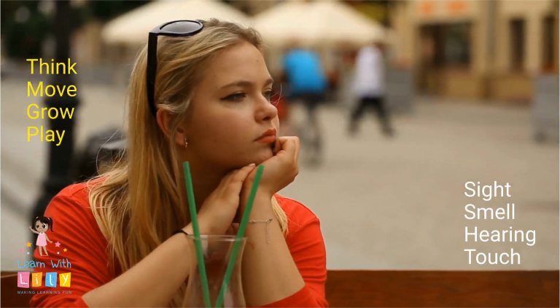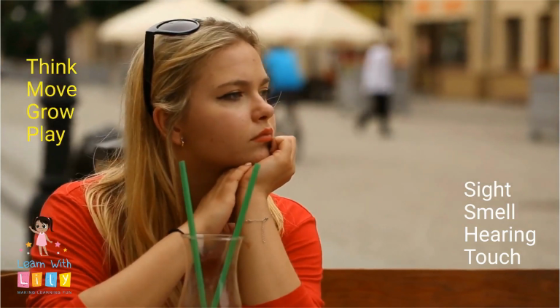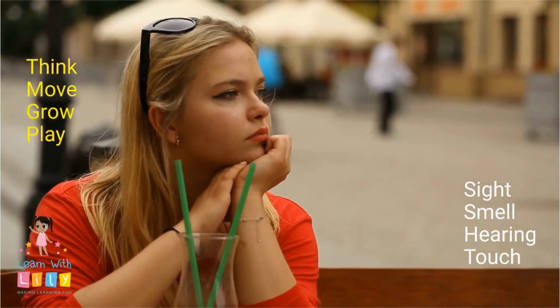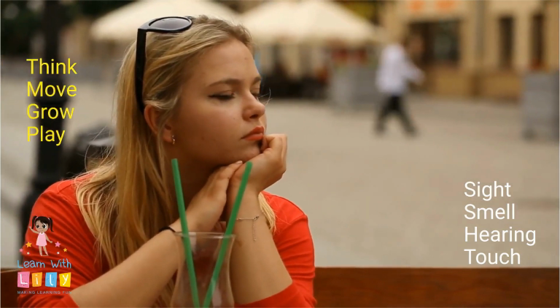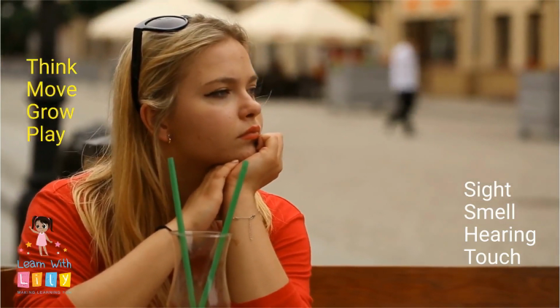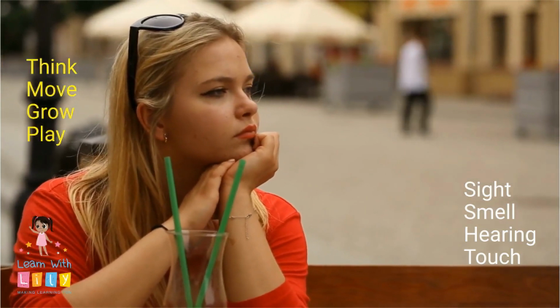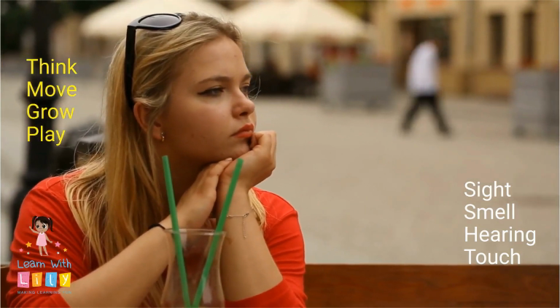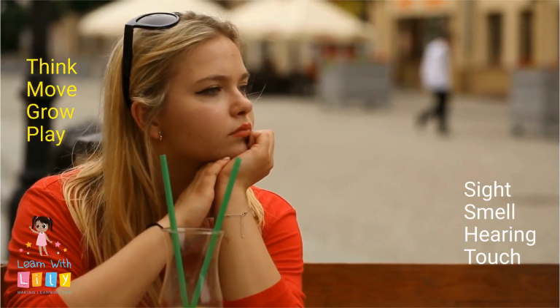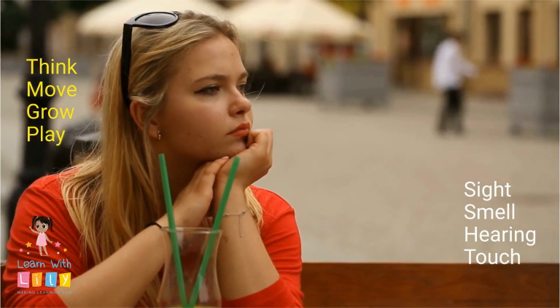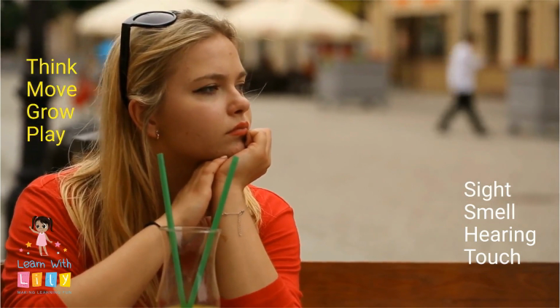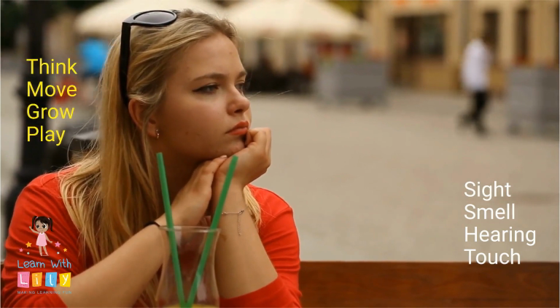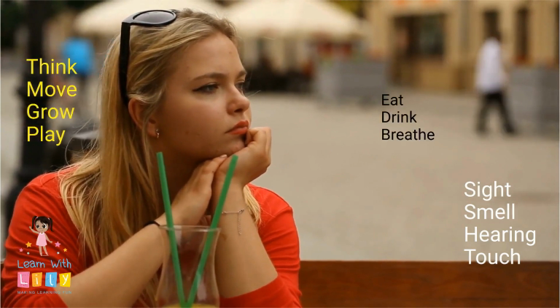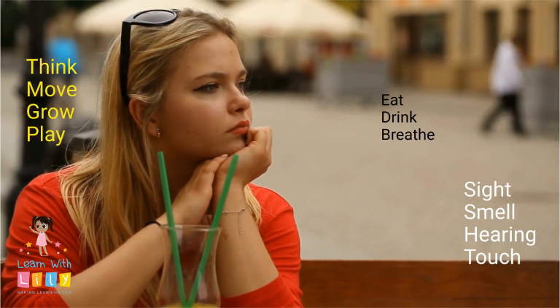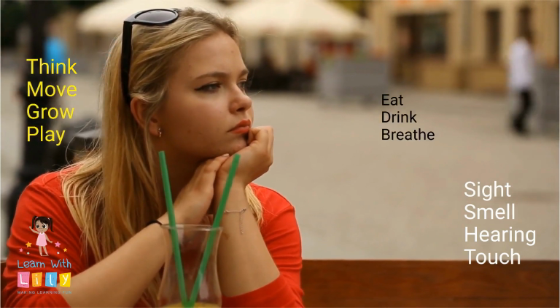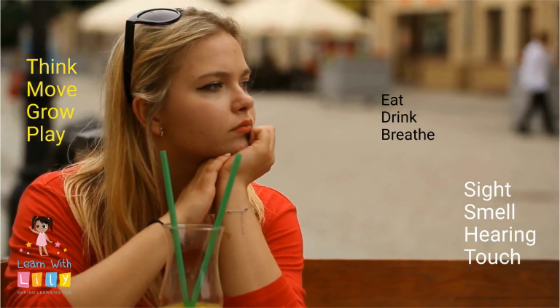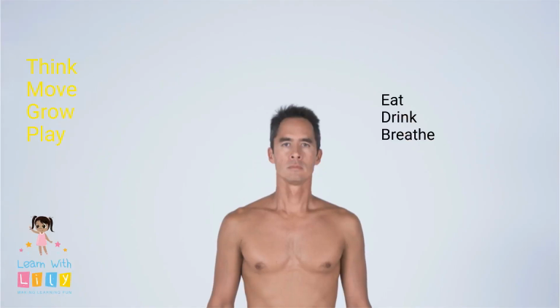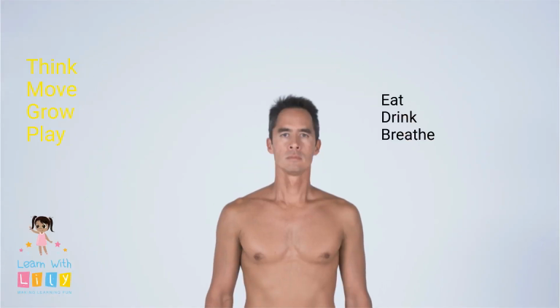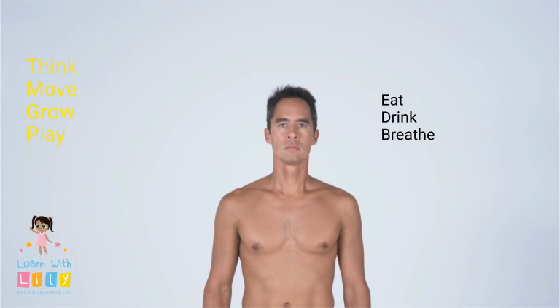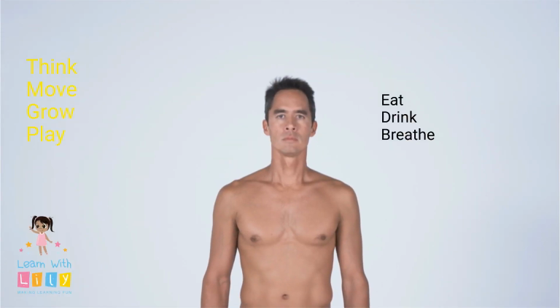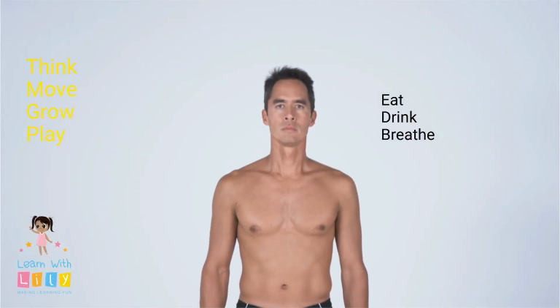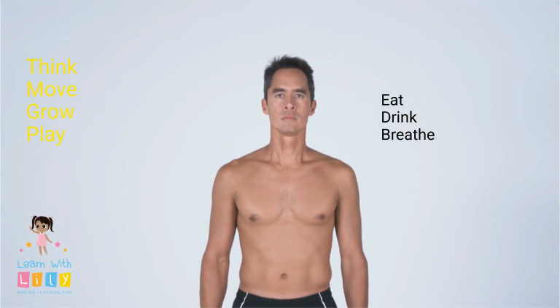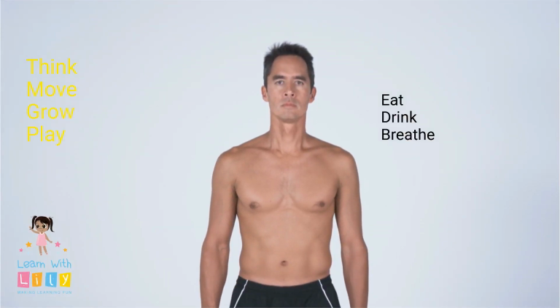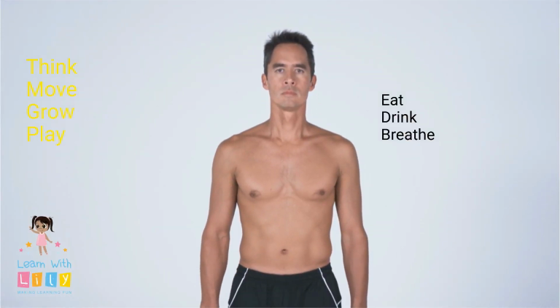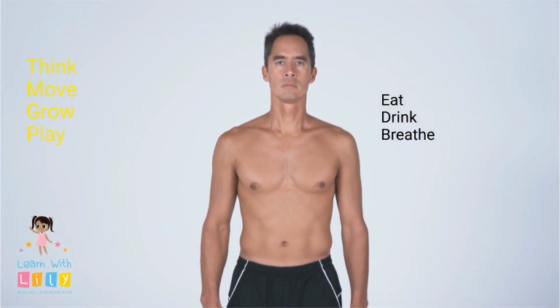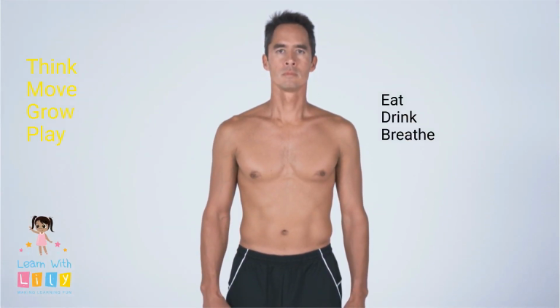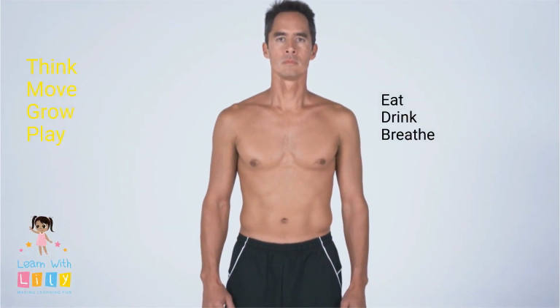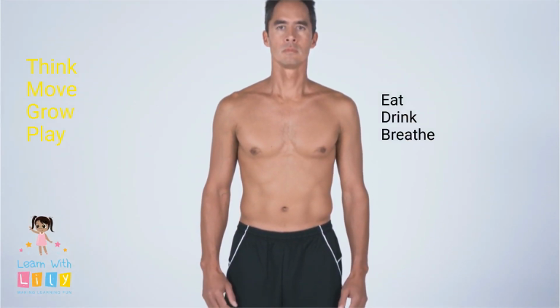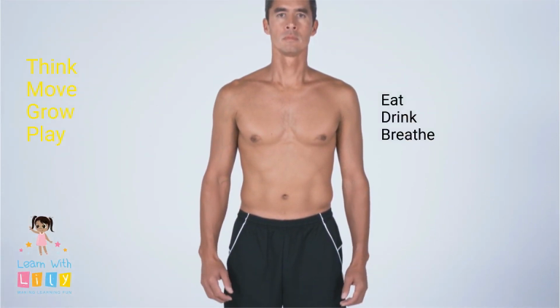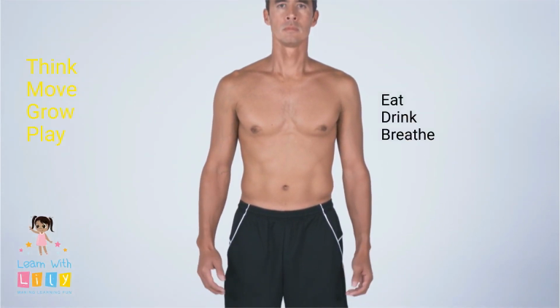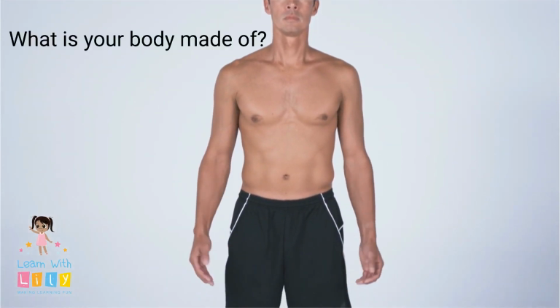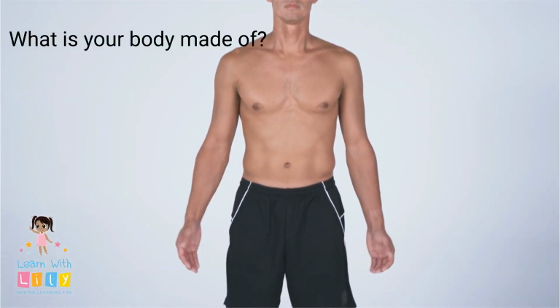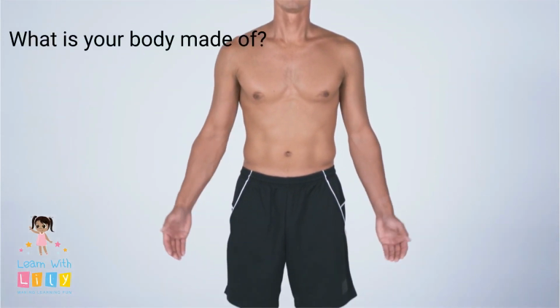Our bodies help us think, move, grow, and play. We need to eat and drink.